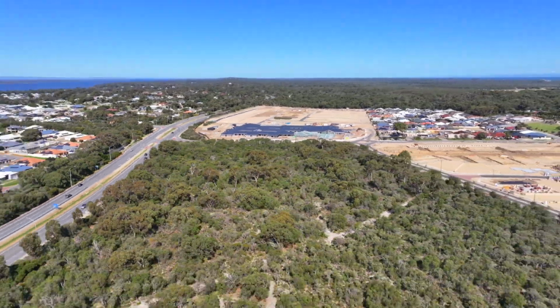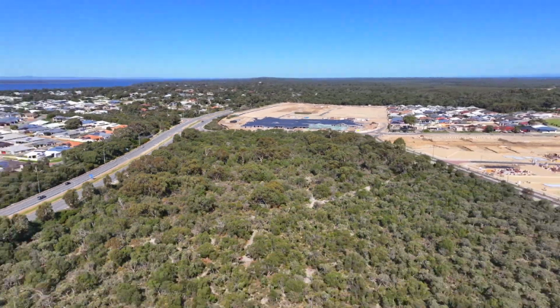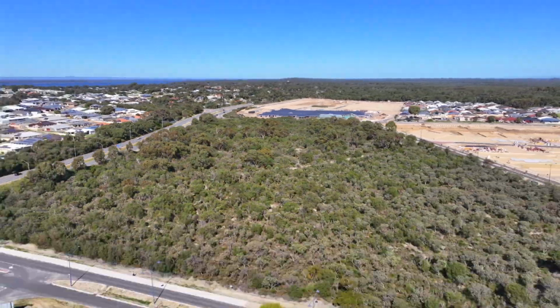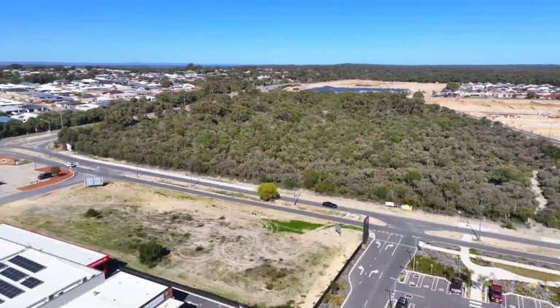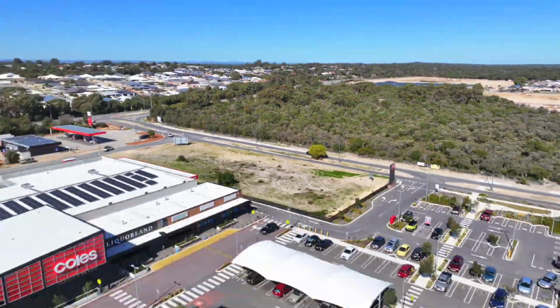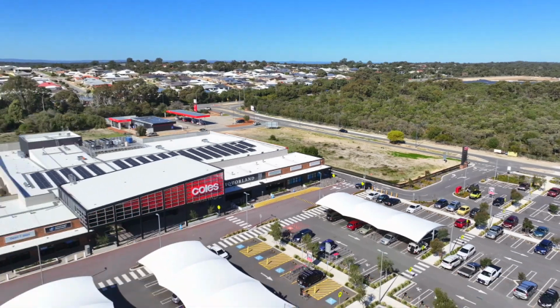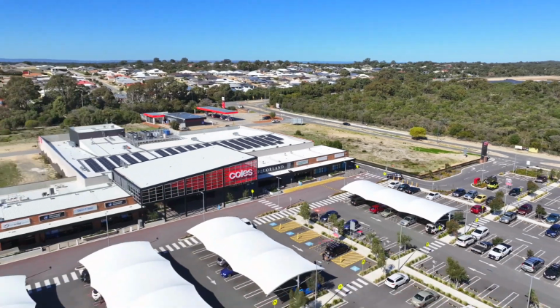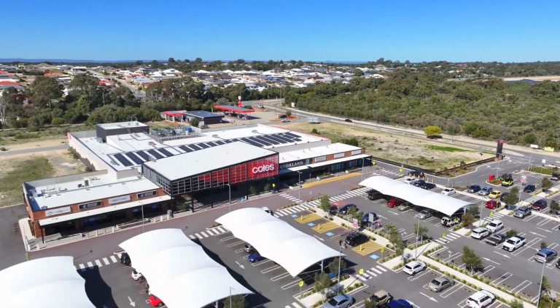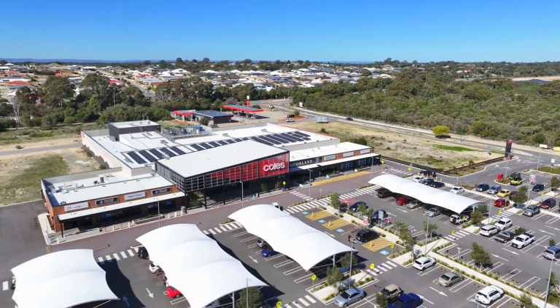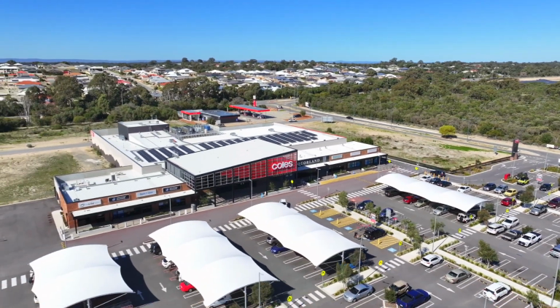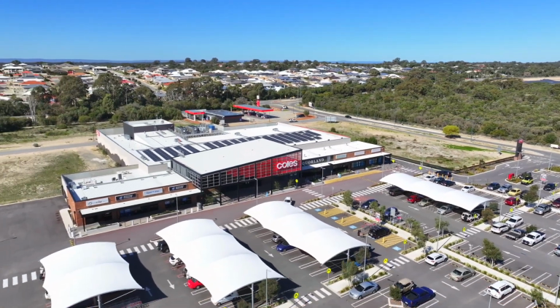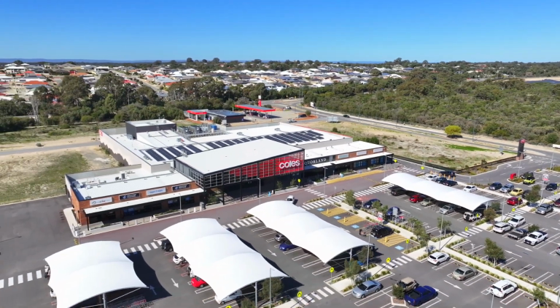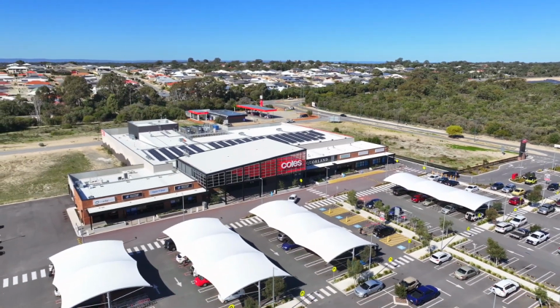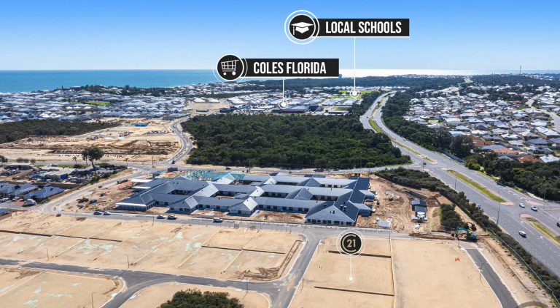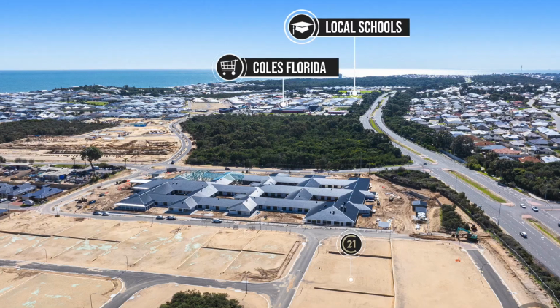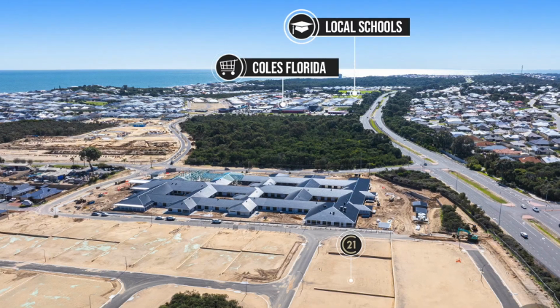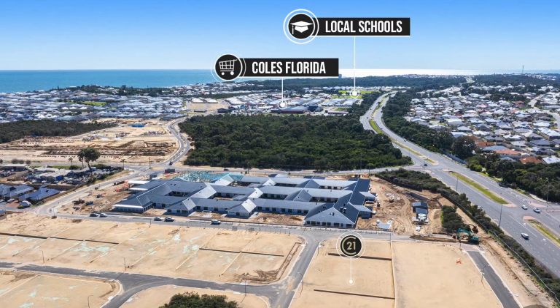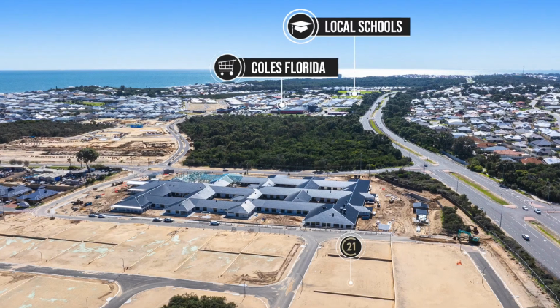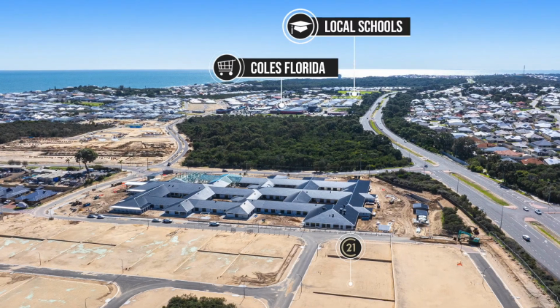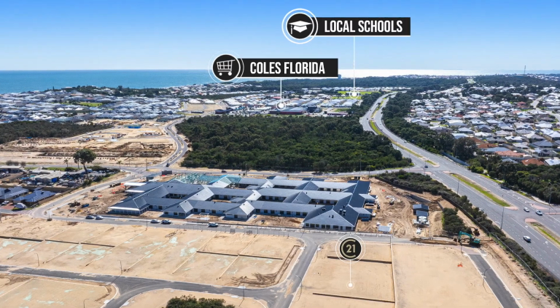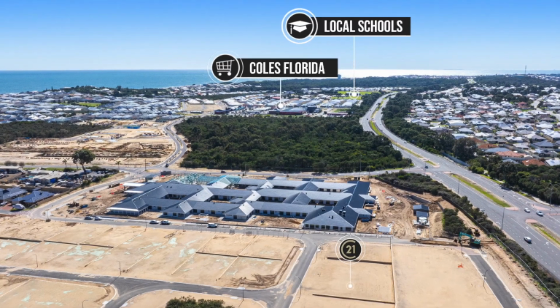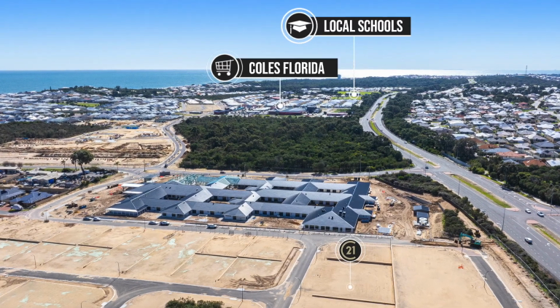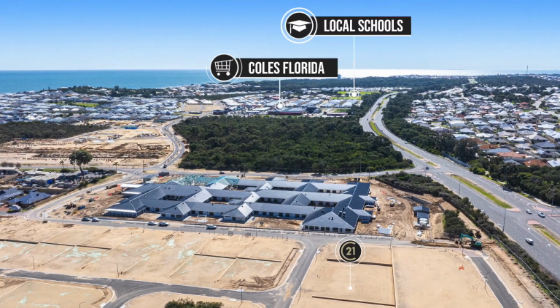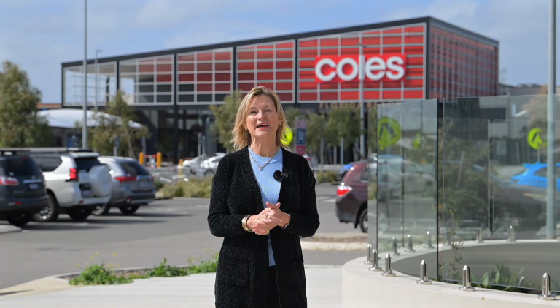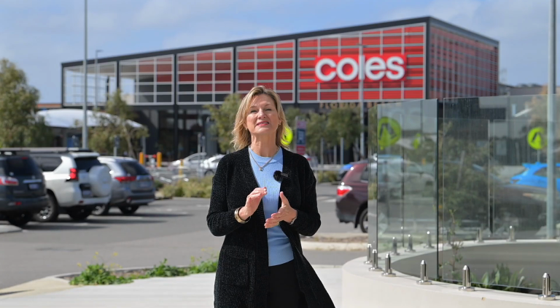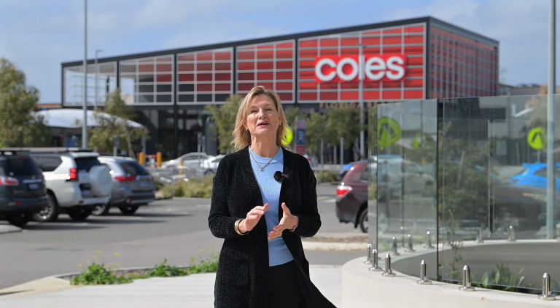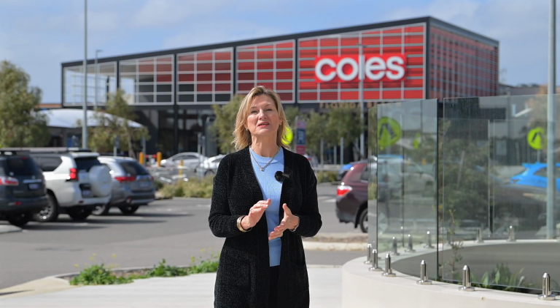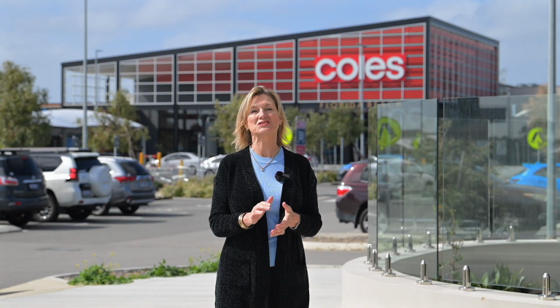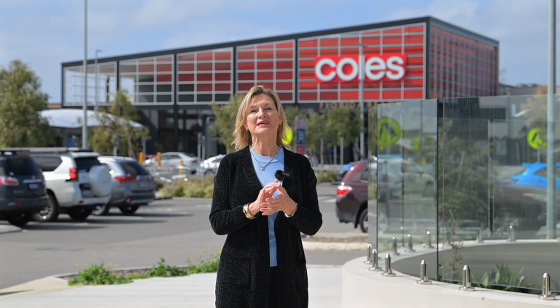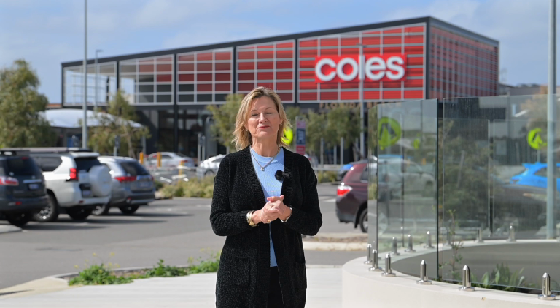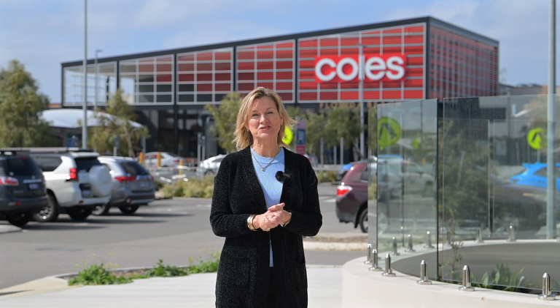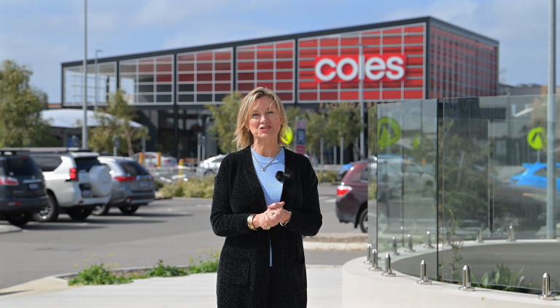The development is located close to the Coles Shopping Centre, excellent schools and established infrastructure.